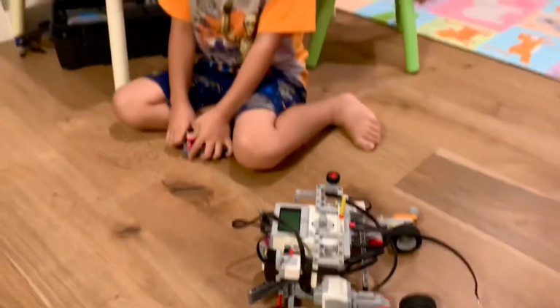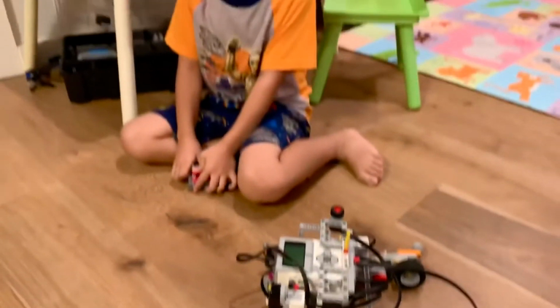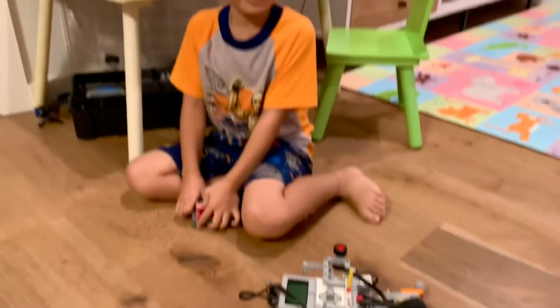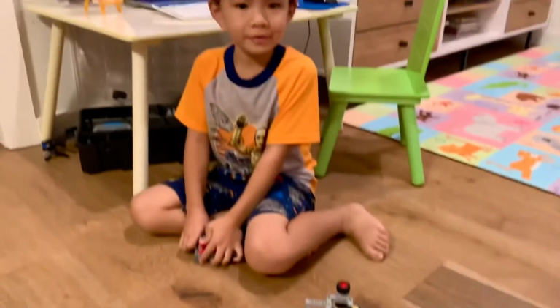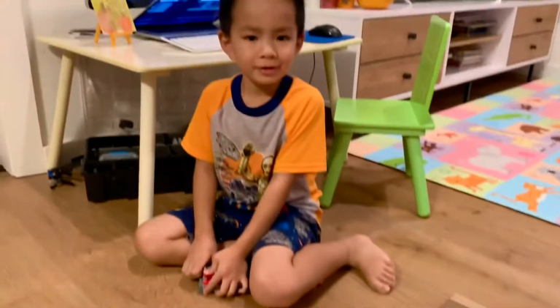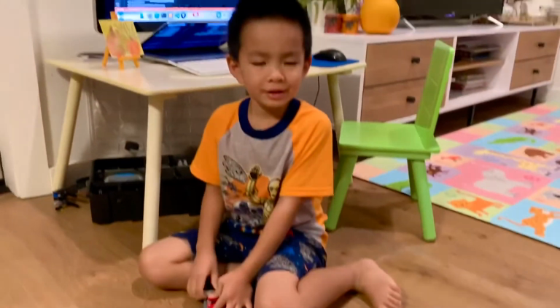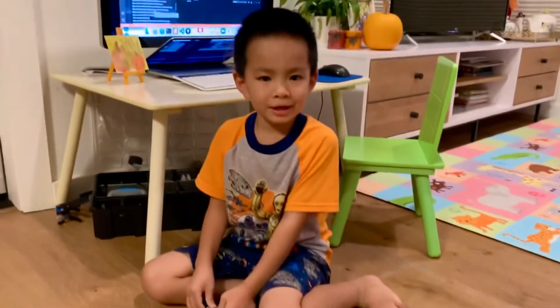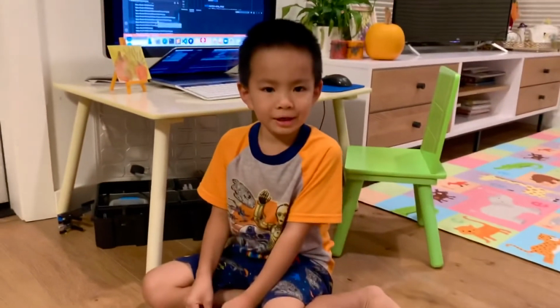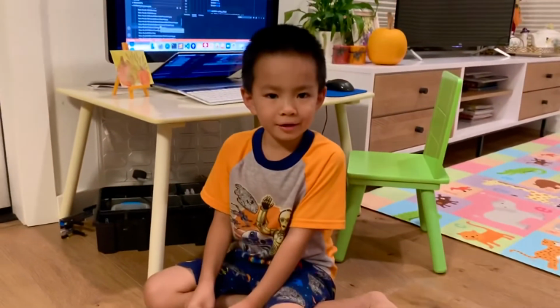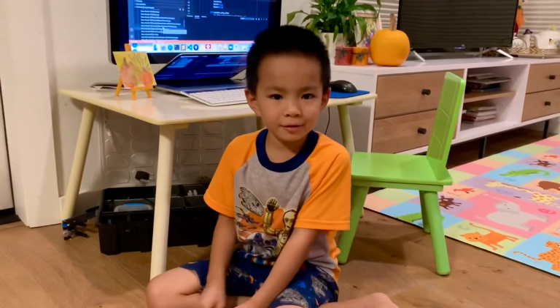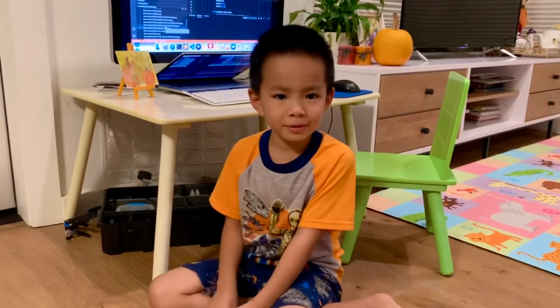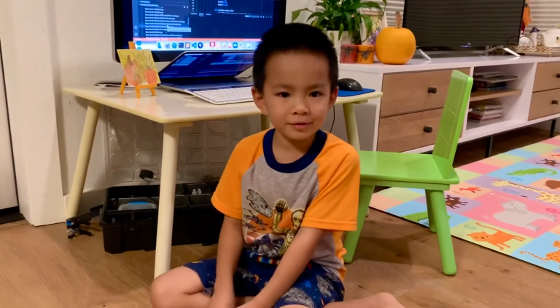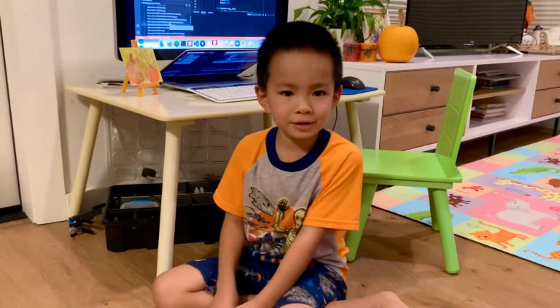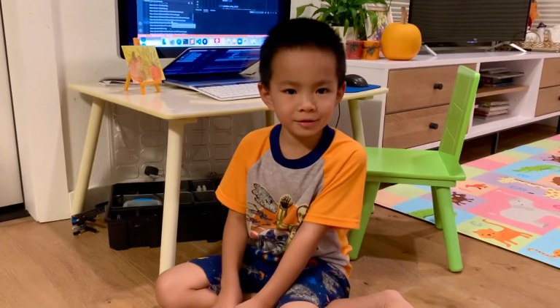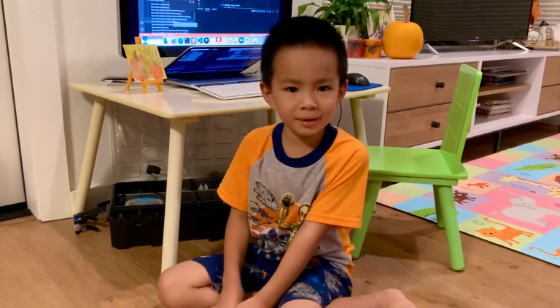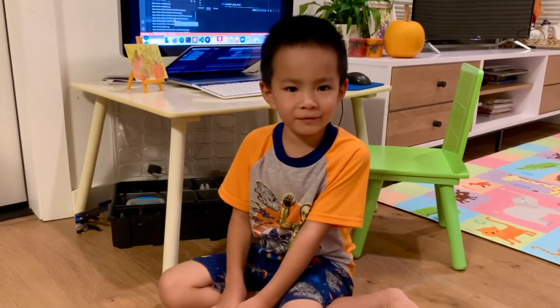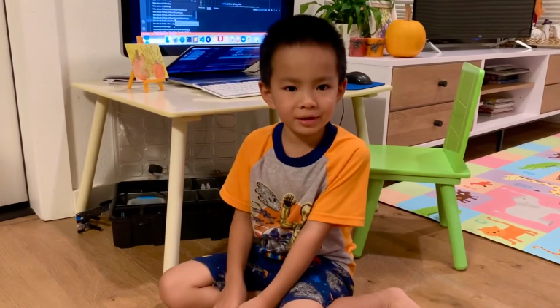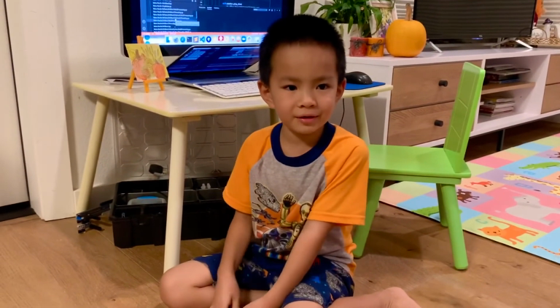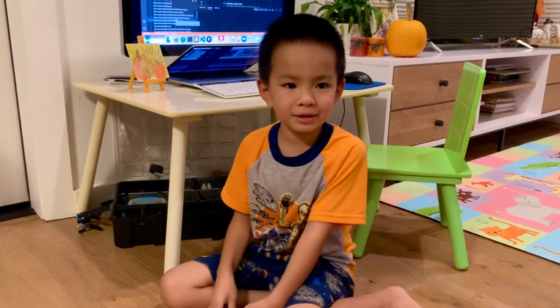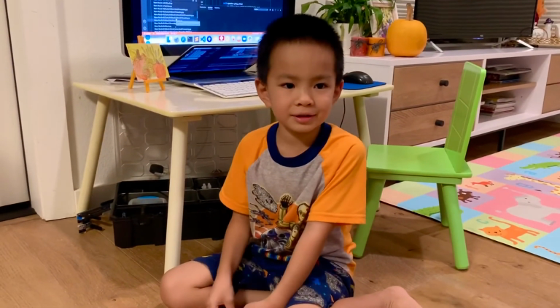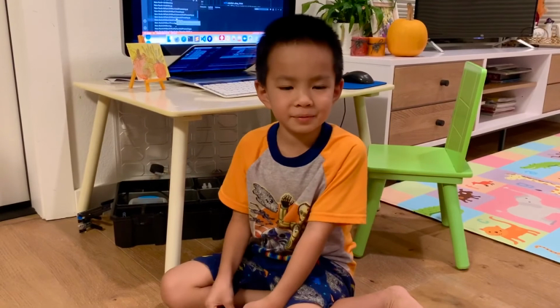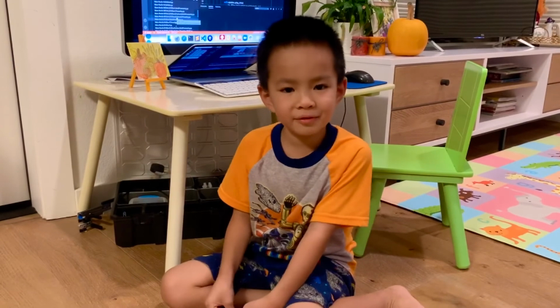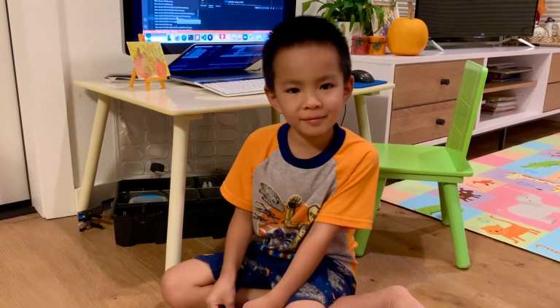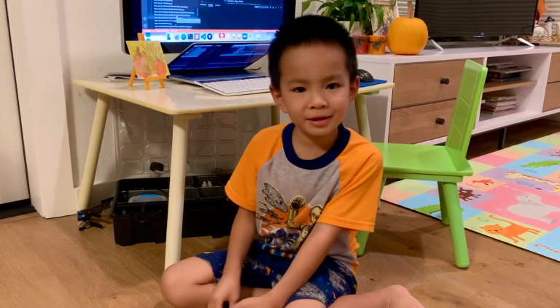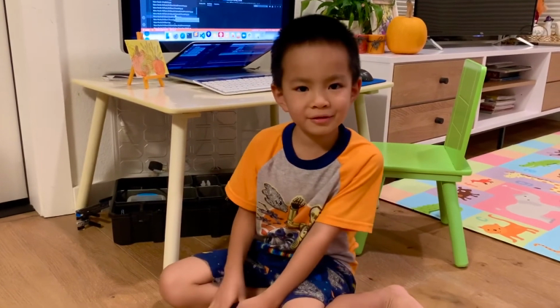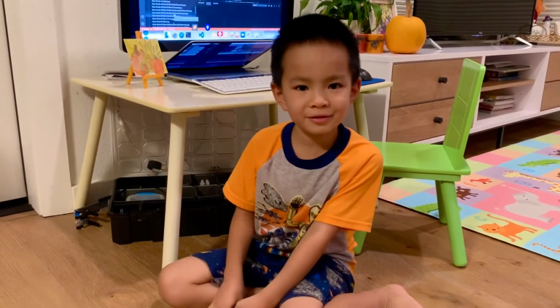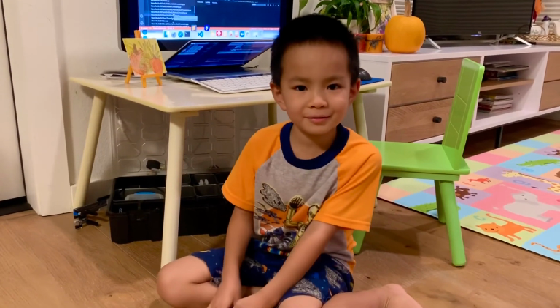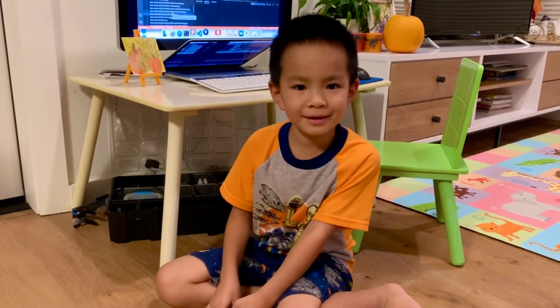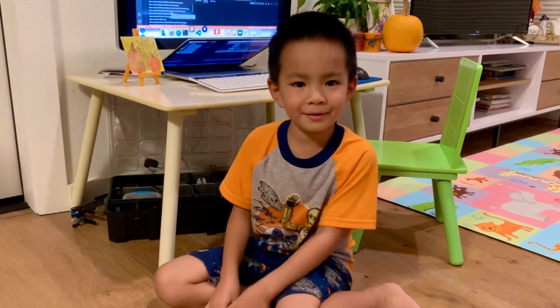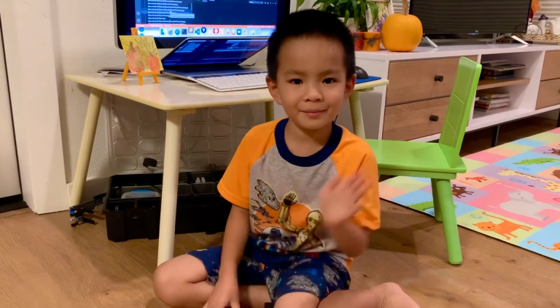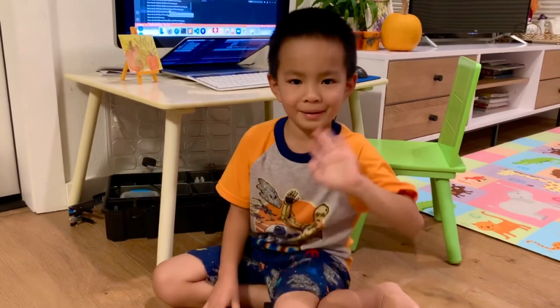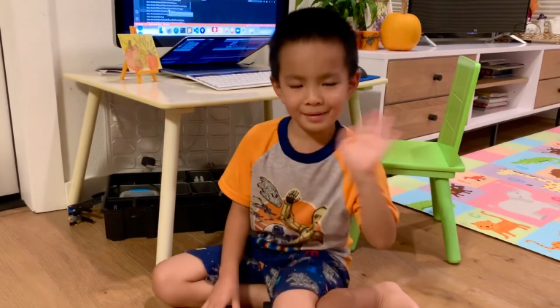So I hope you enjoy my video and subscribe to my YouTube channel. Bye bye!